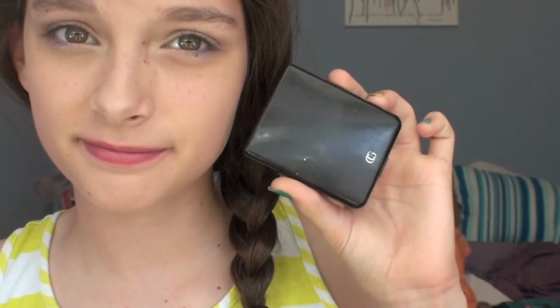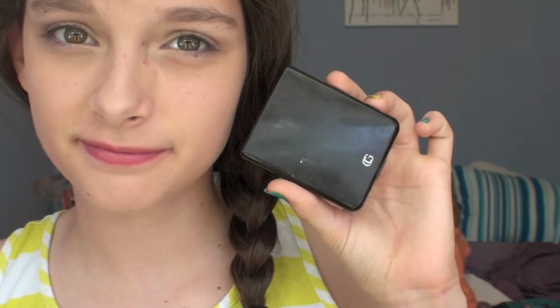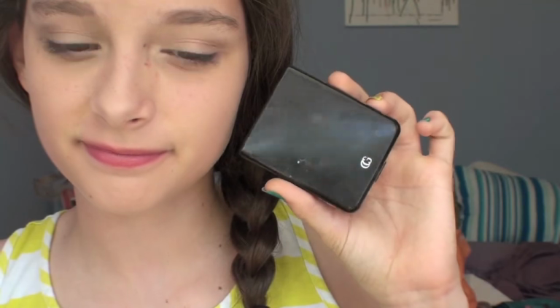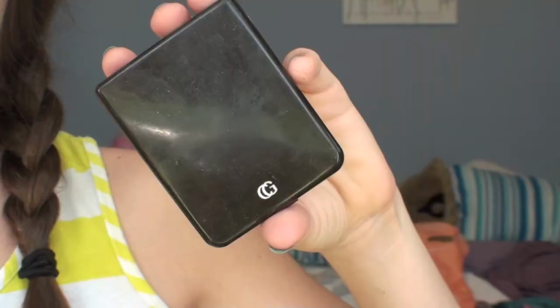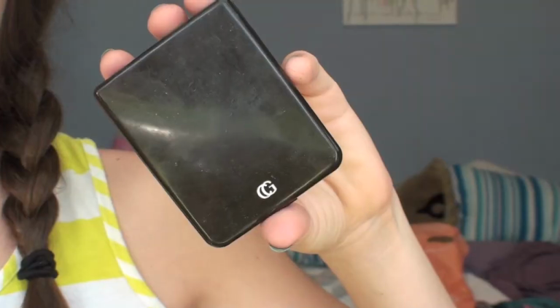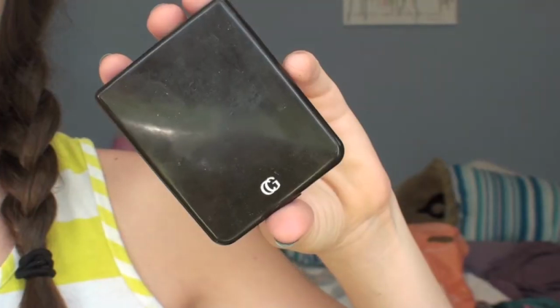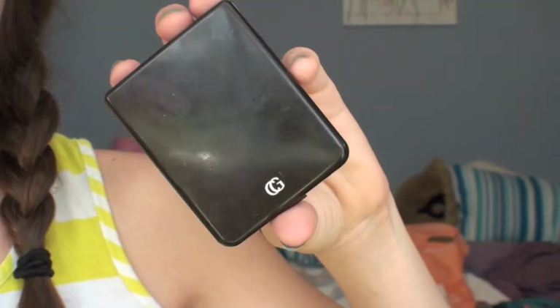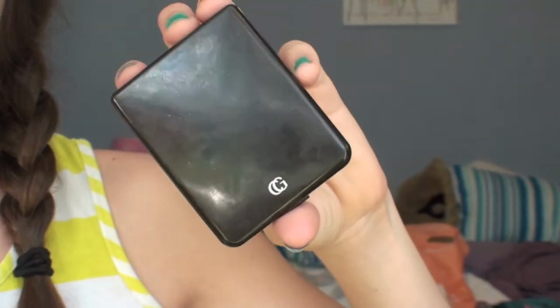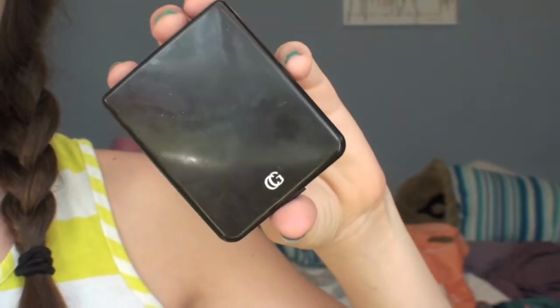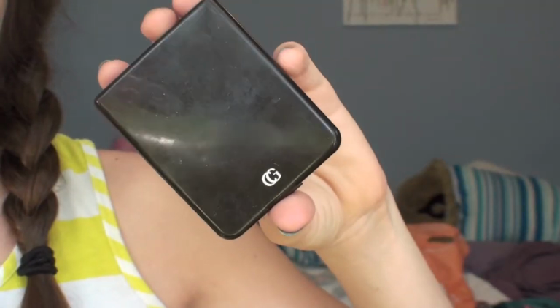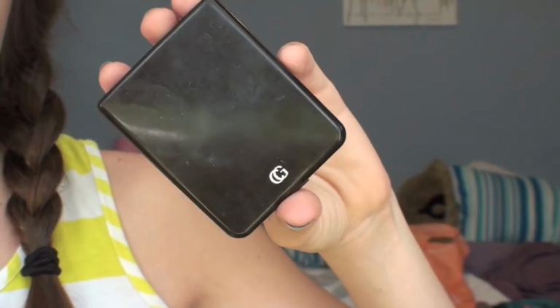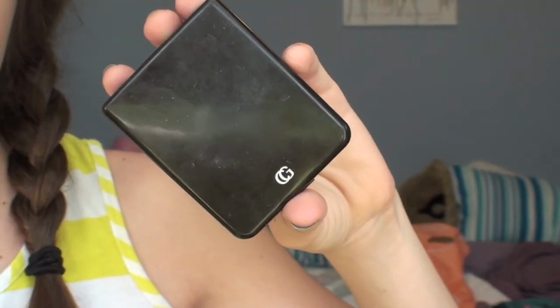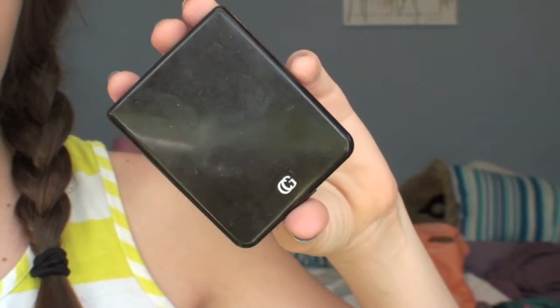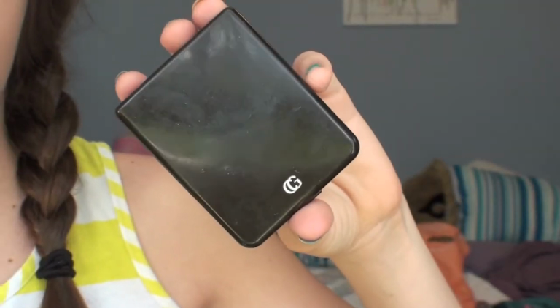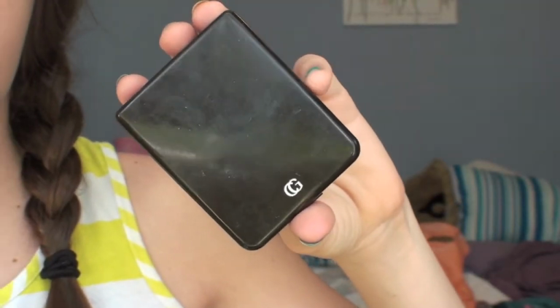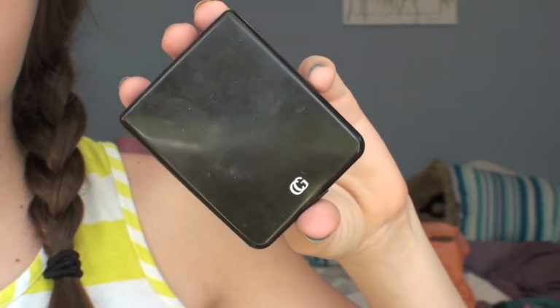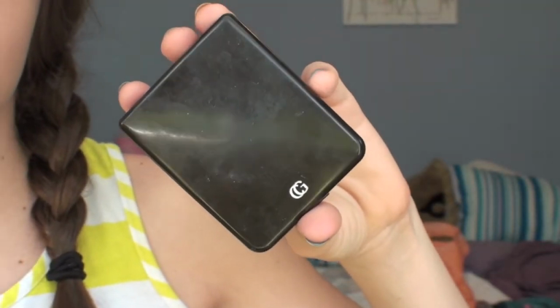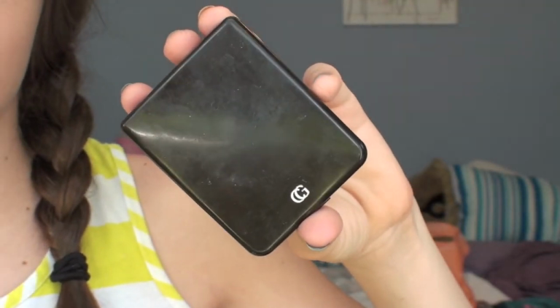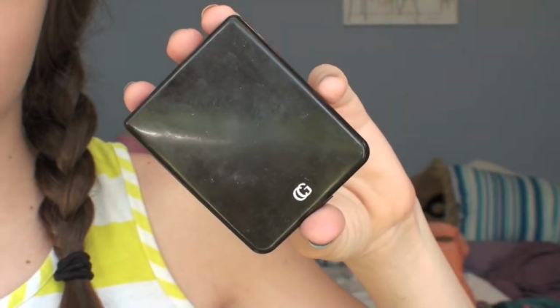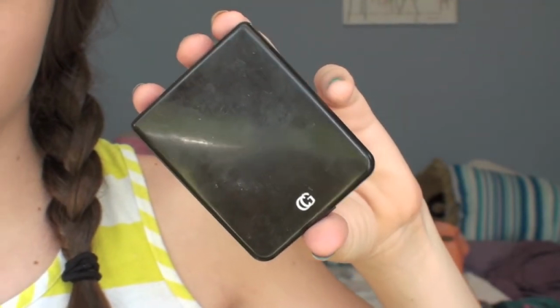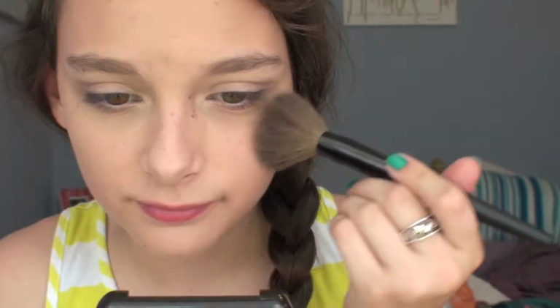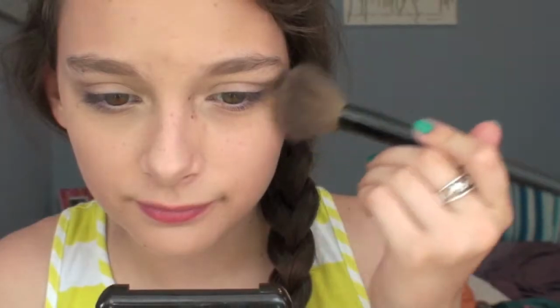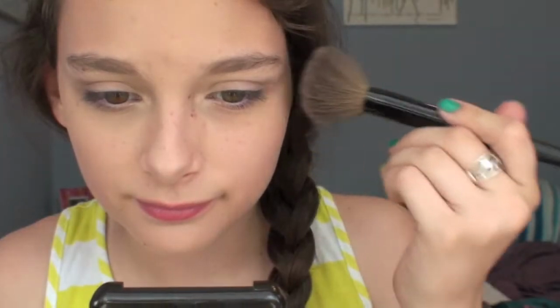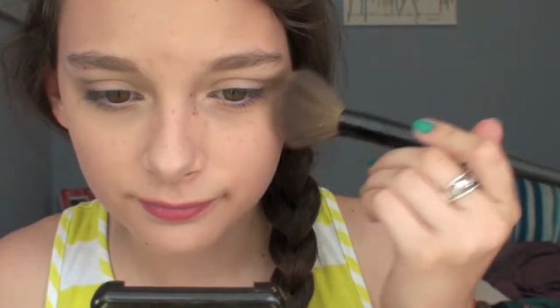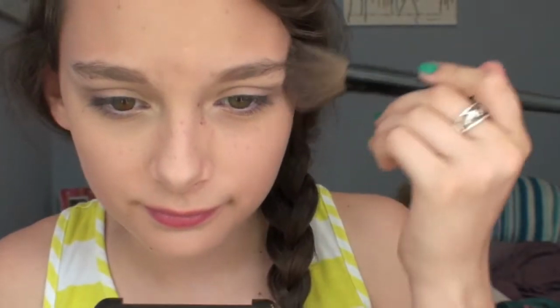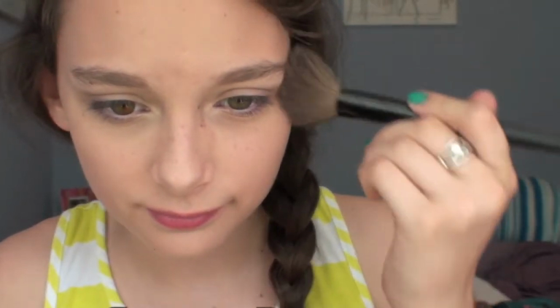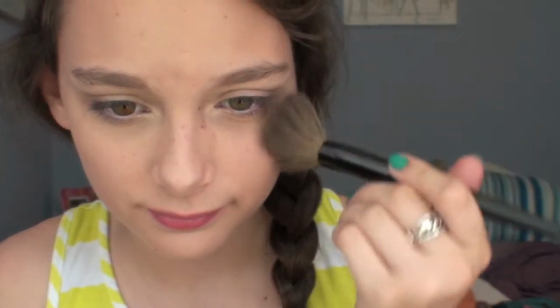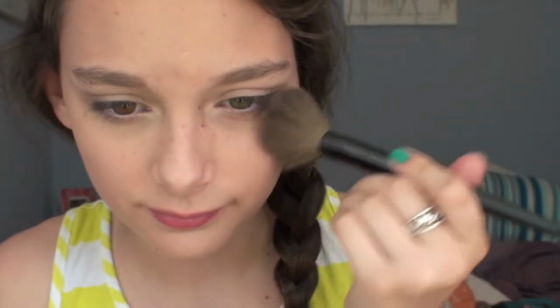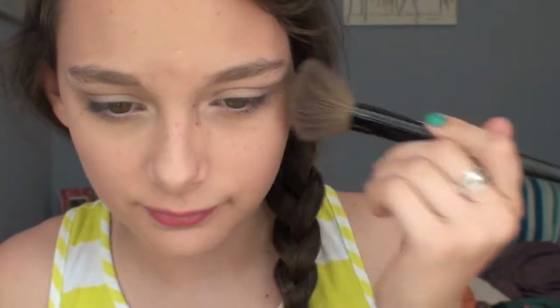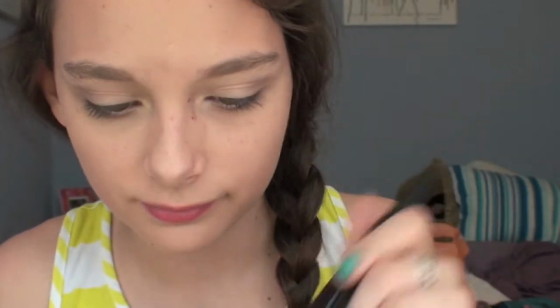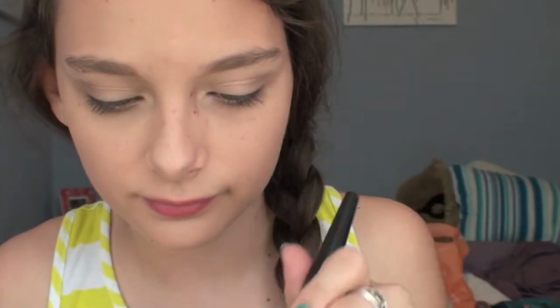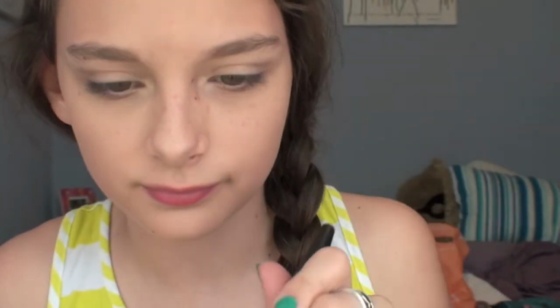Then I'm taking my CoverGirl Rose Silk Blush and applying it onto my cheeks for a nice rosy glow.